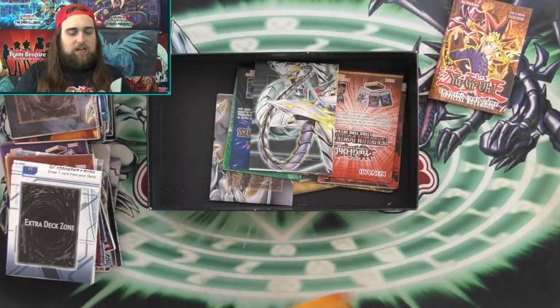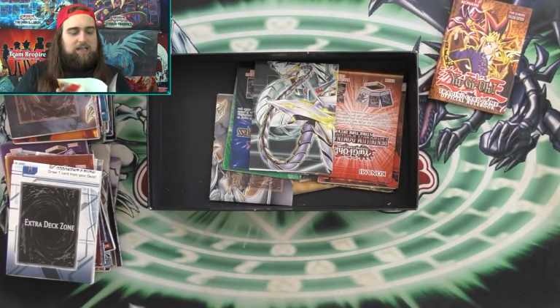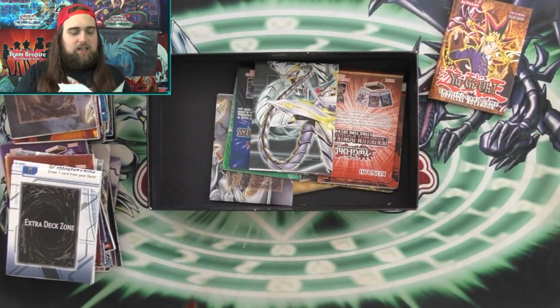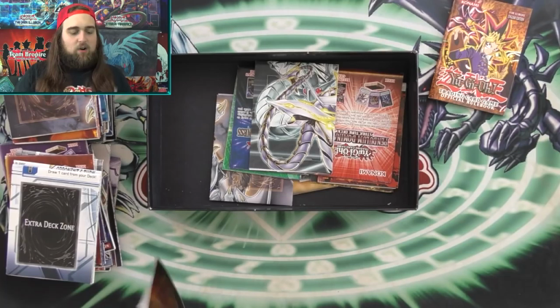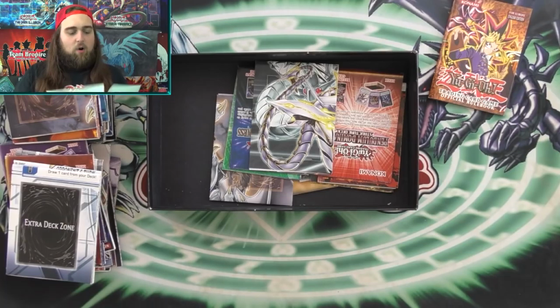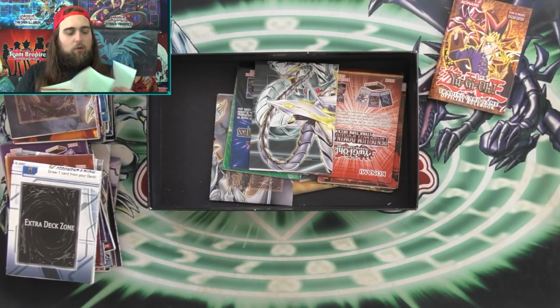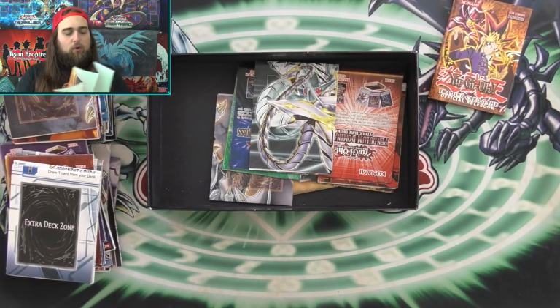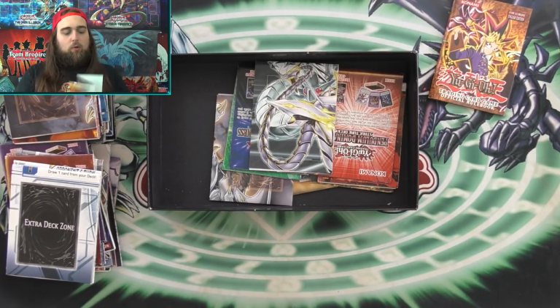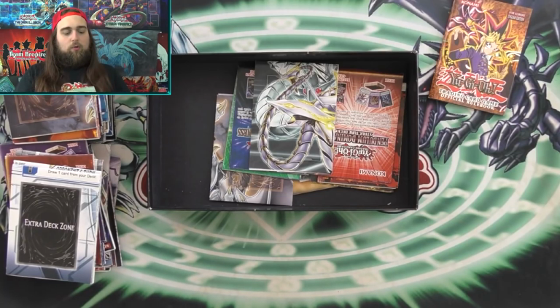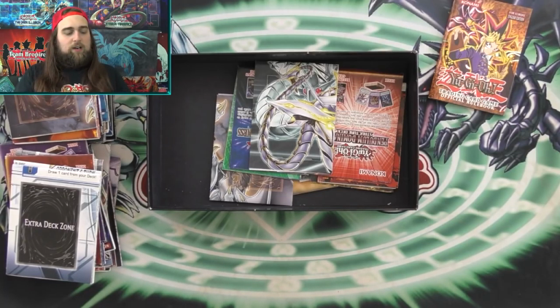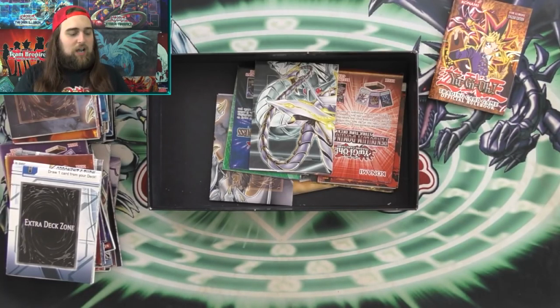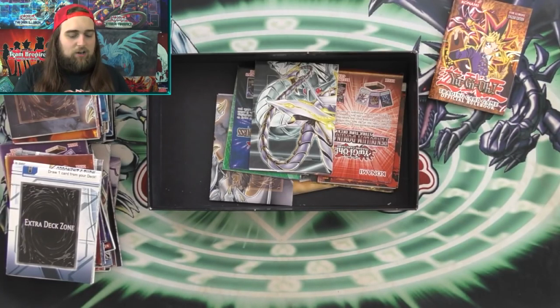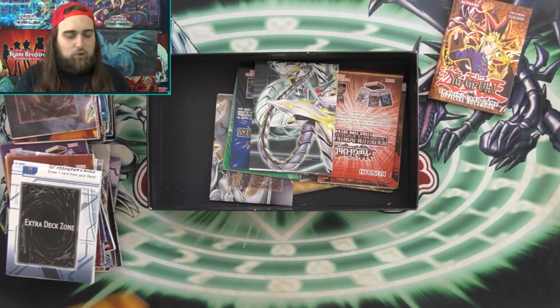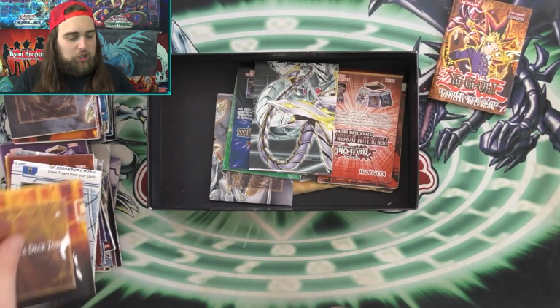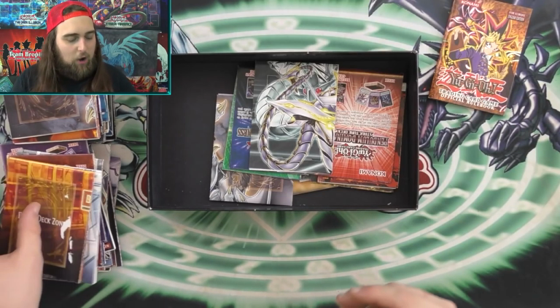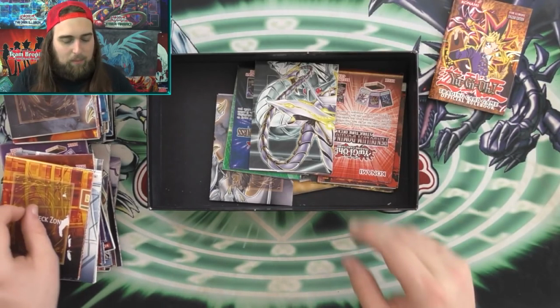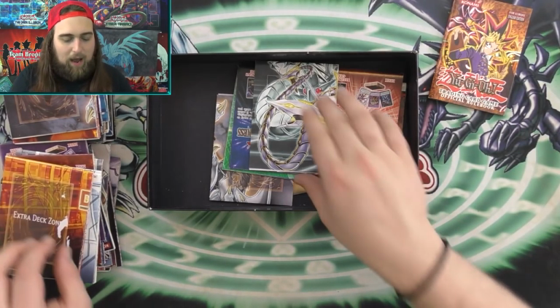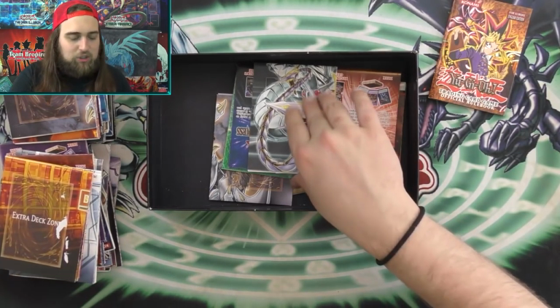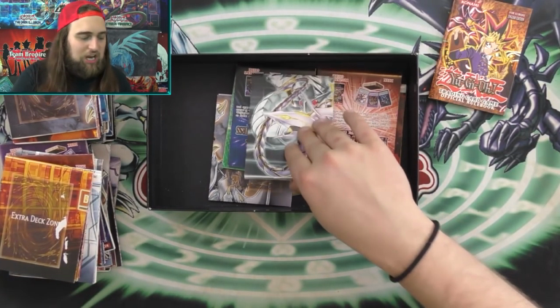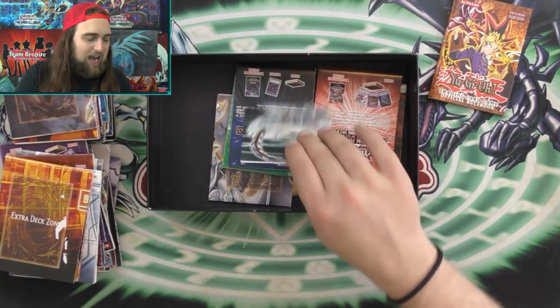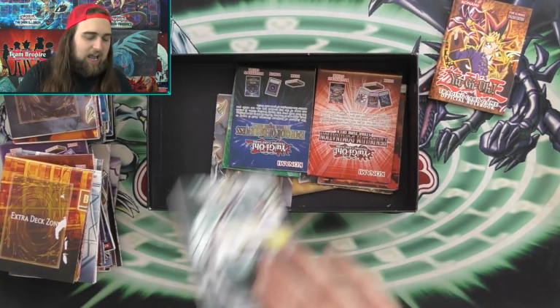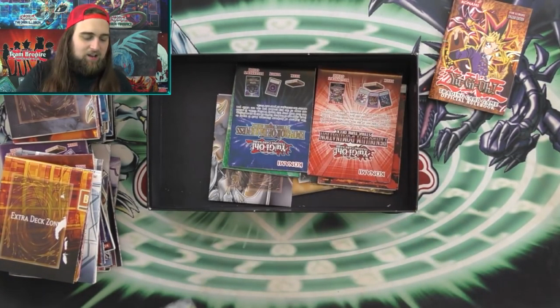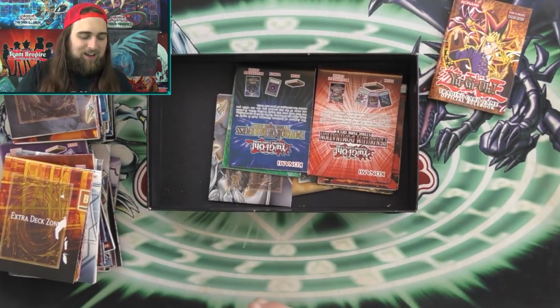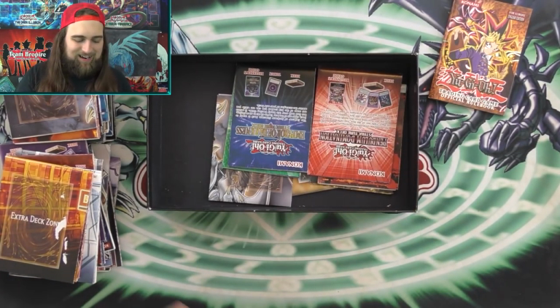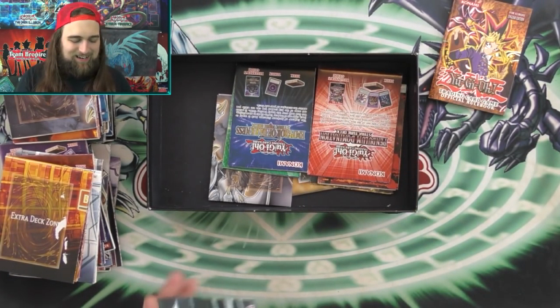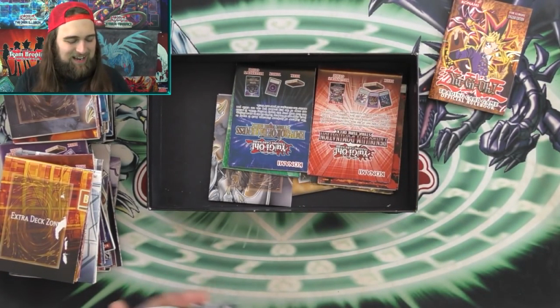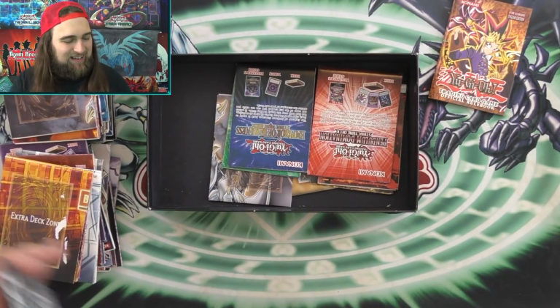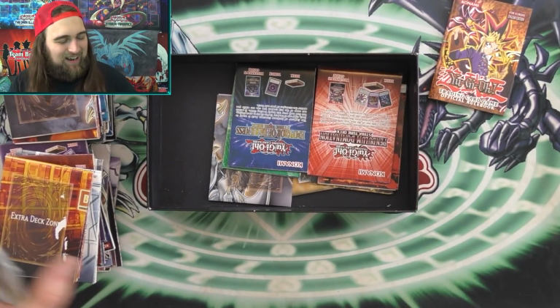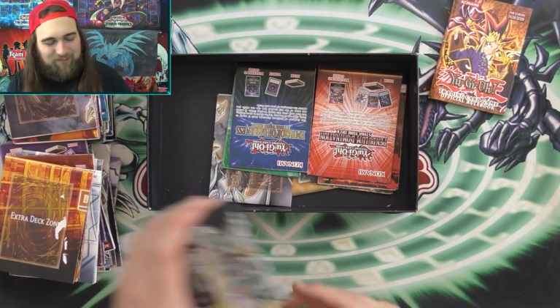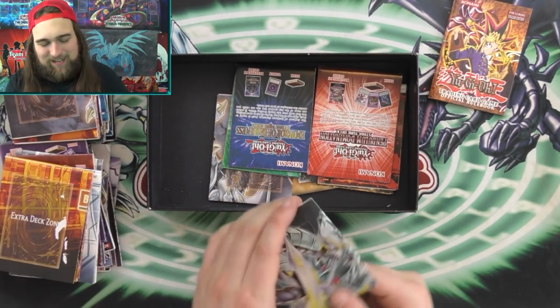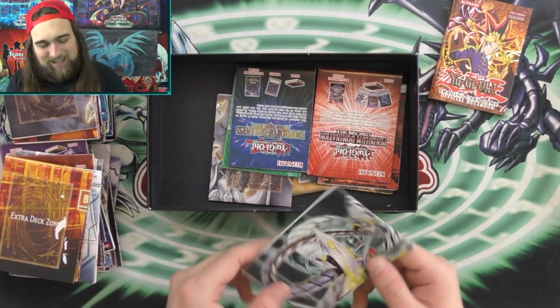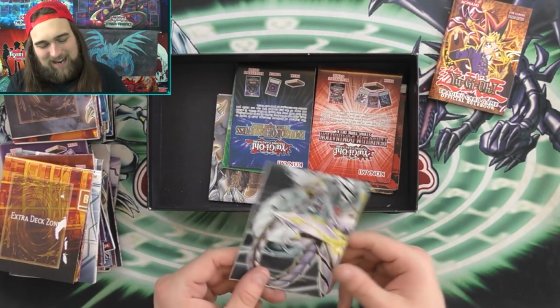This one is another one I've had for a really long time — as you can tell, it's kind of seen better days. But the Dragunity Legion Structure Deck mat — very, very cool. Dragunities in all their glory. Shout out to Cheddar Bob!